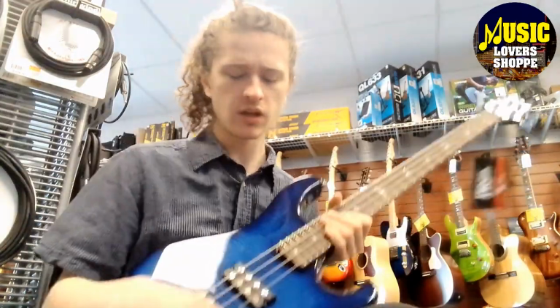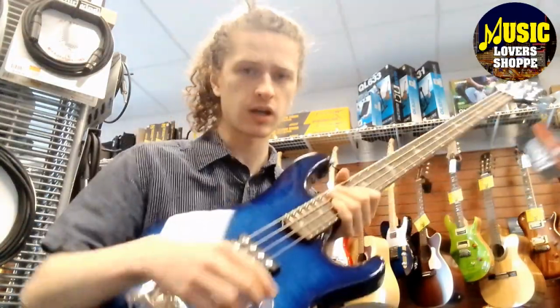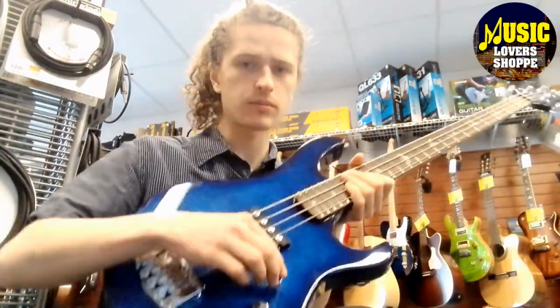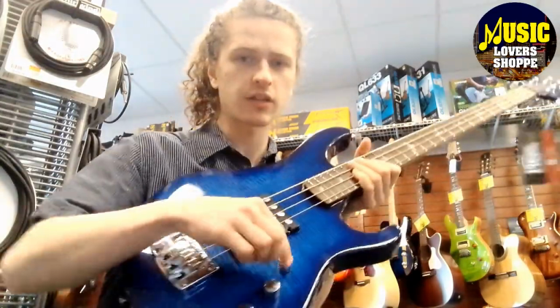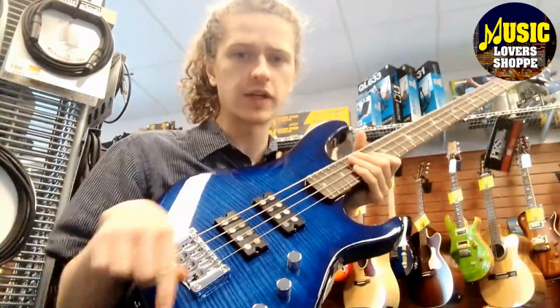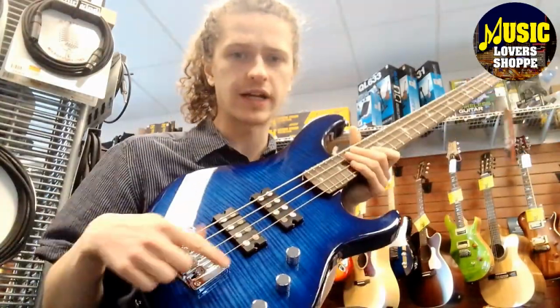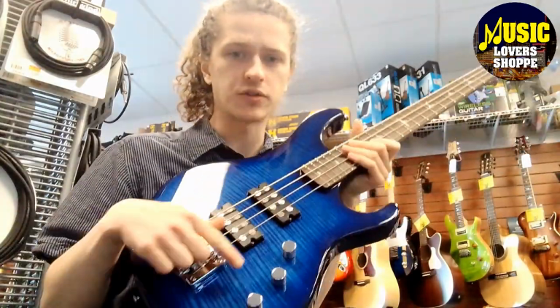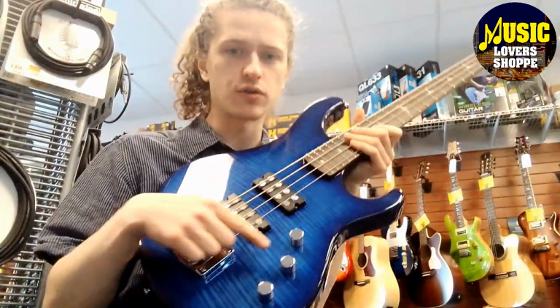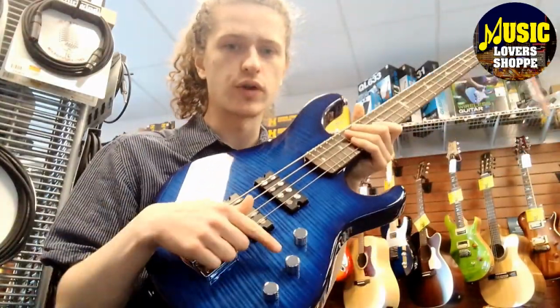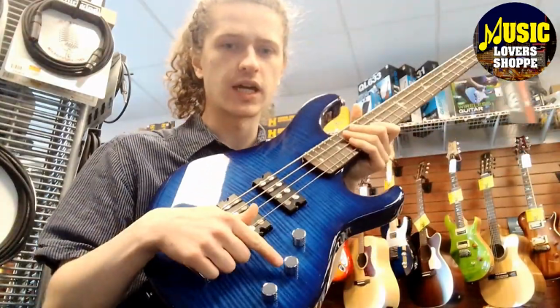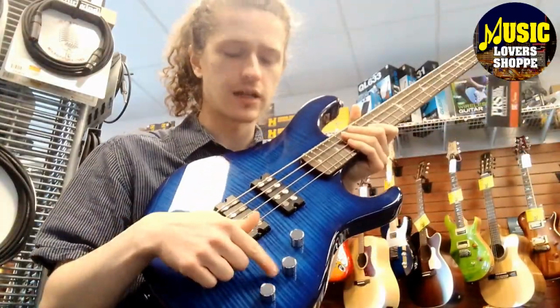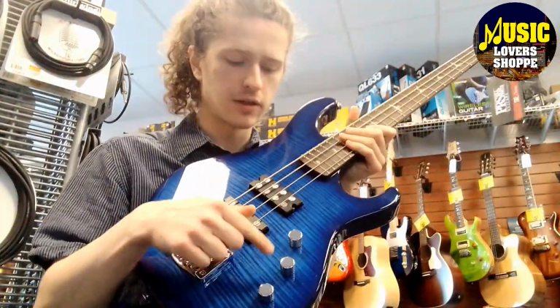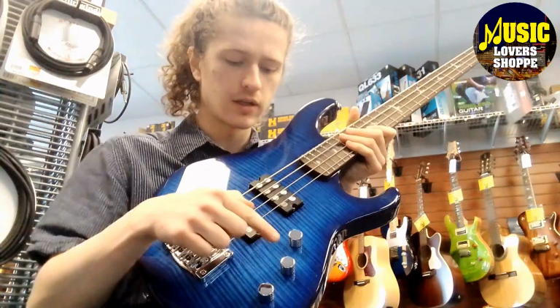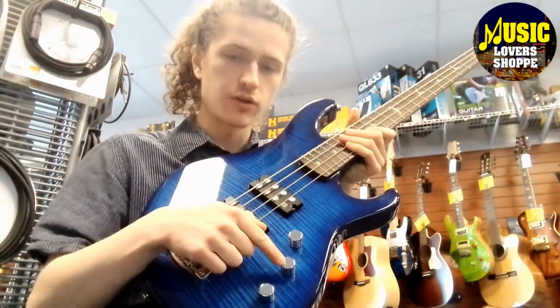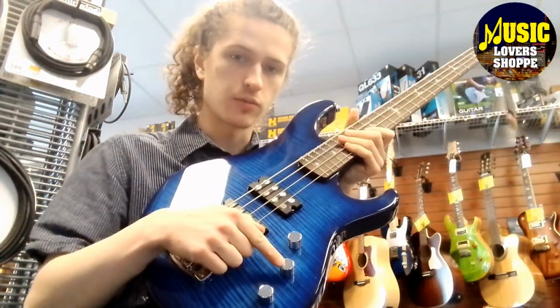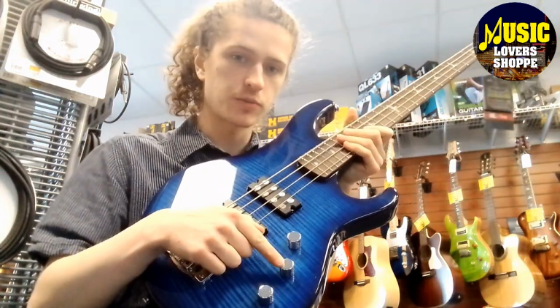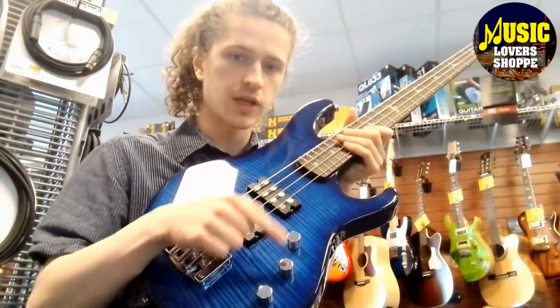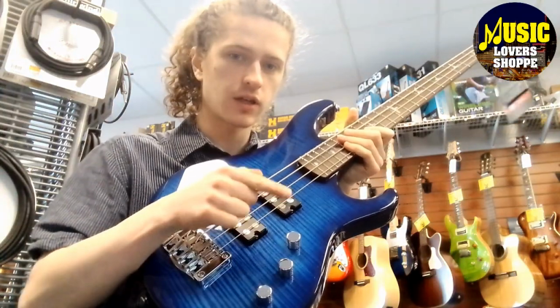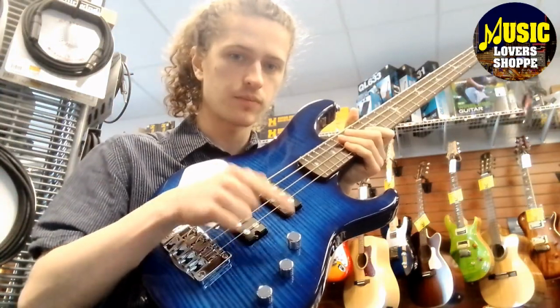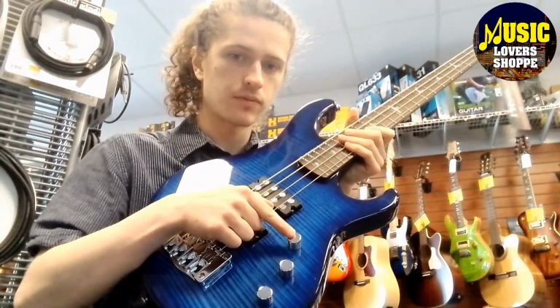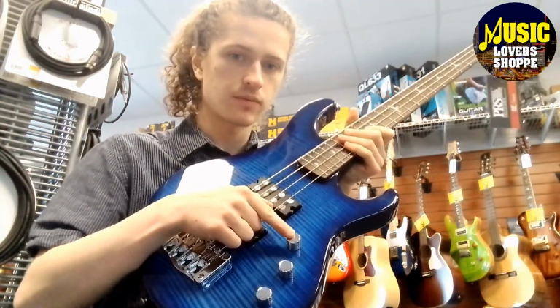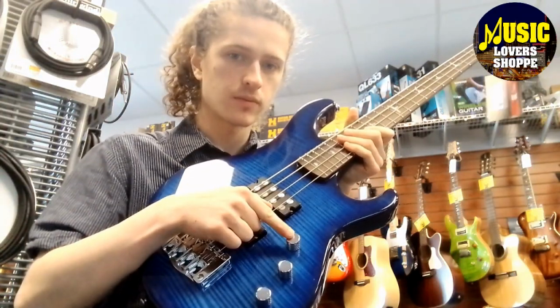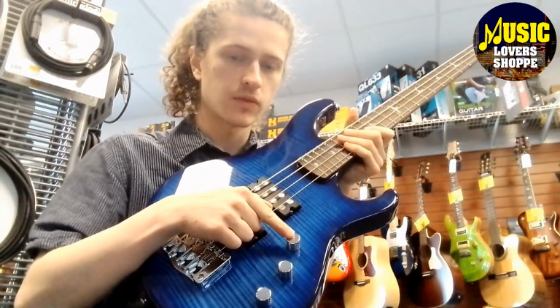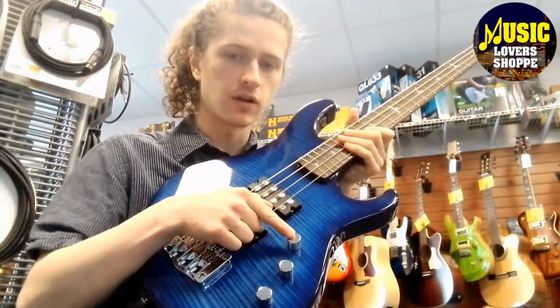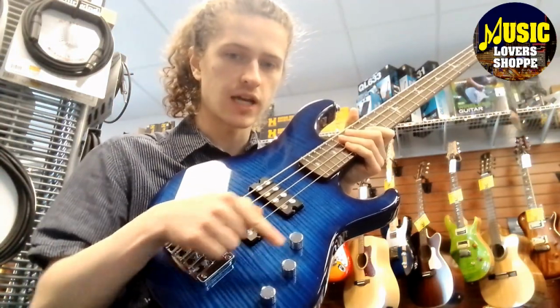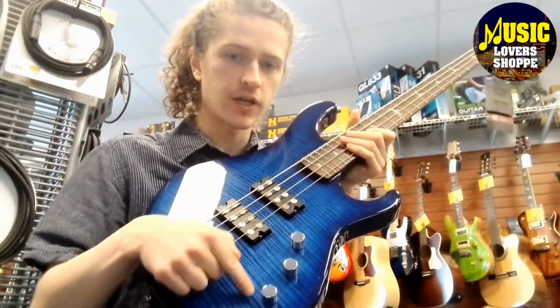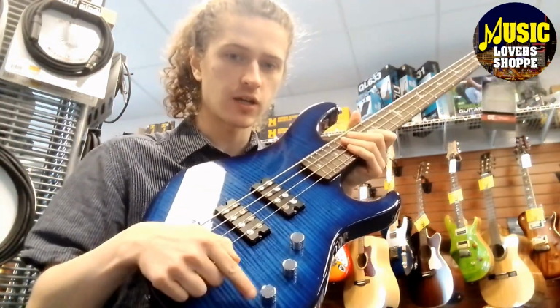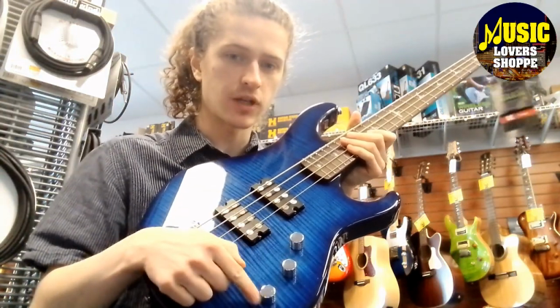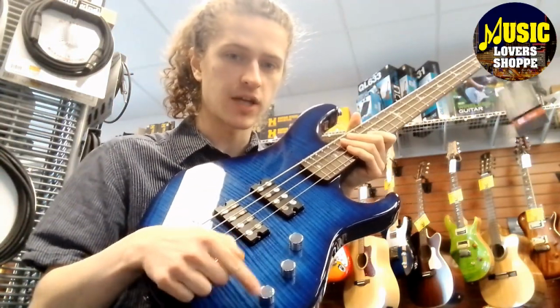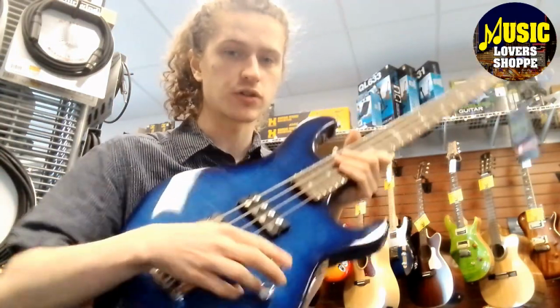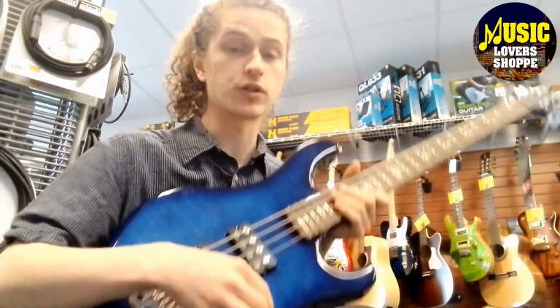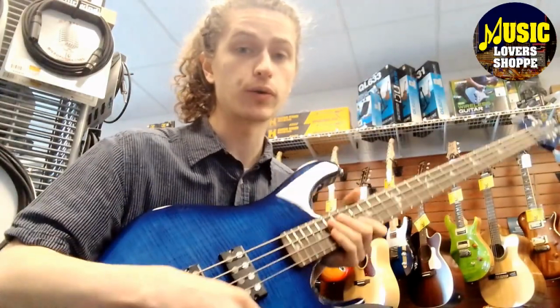We got three knobs: bridge pickup, neck pickup, and a master tone.